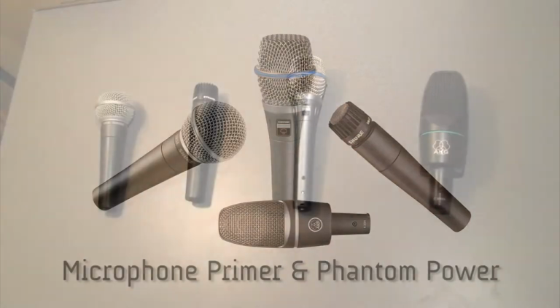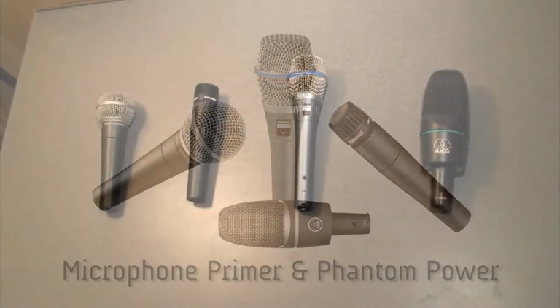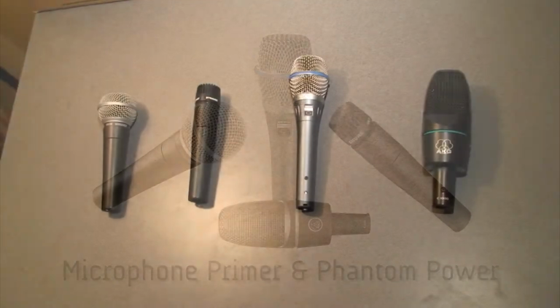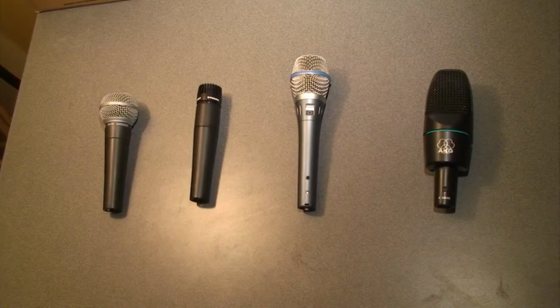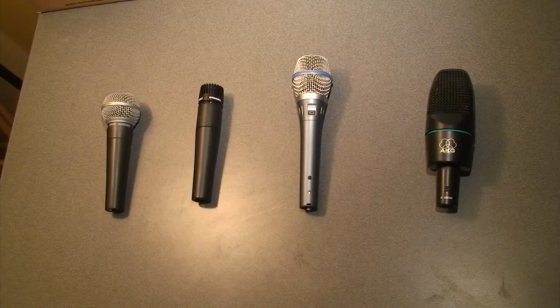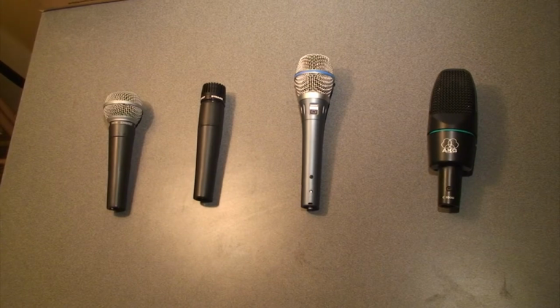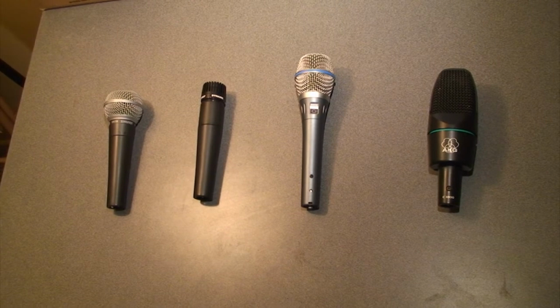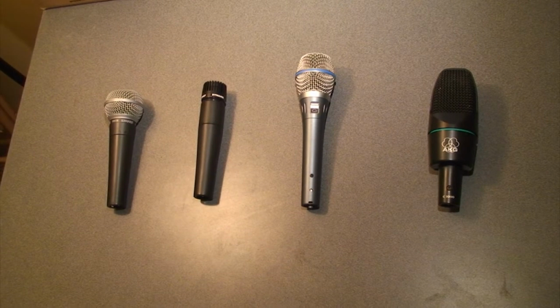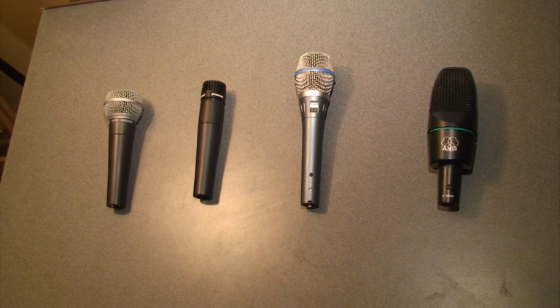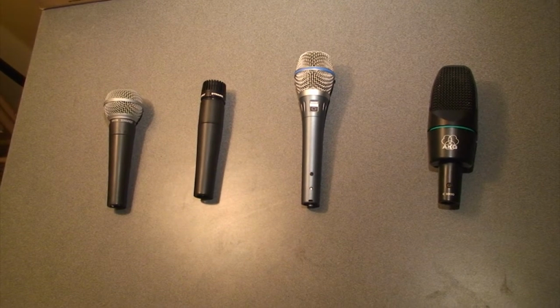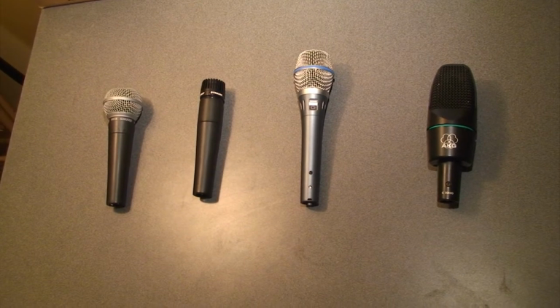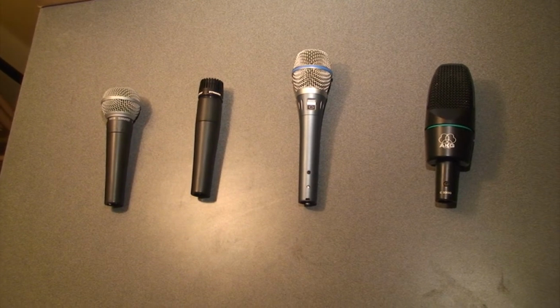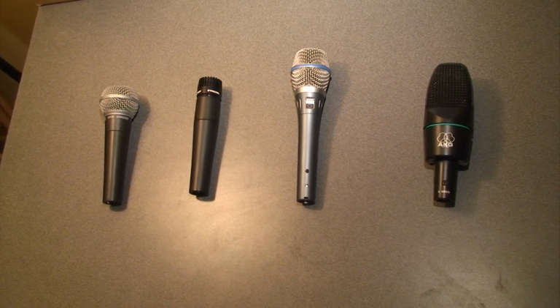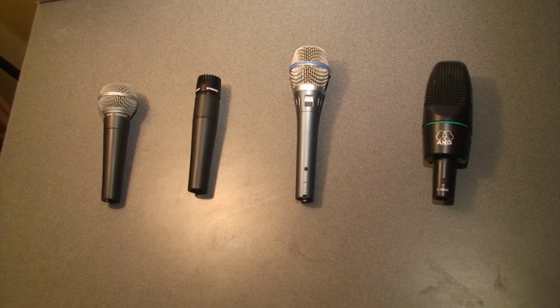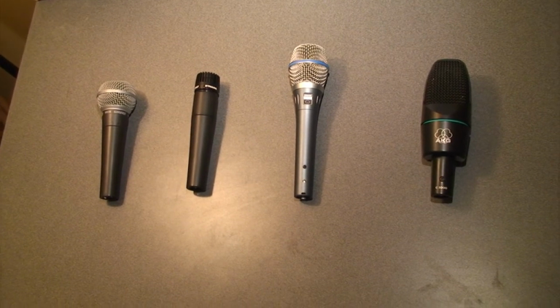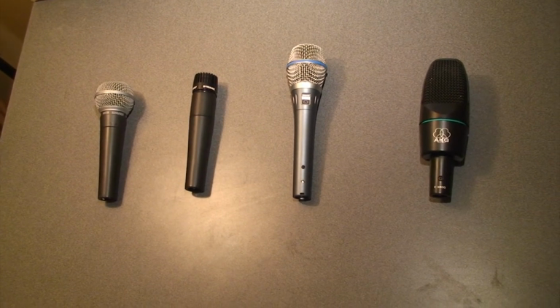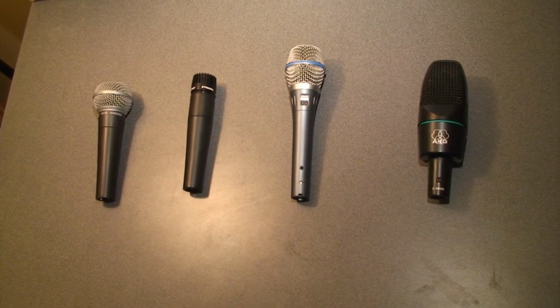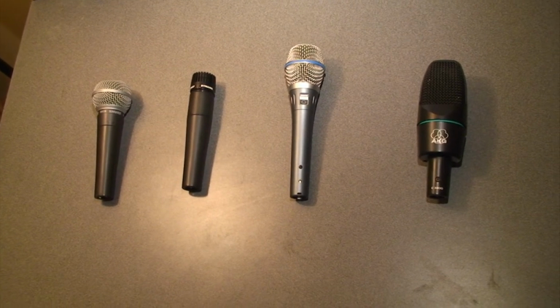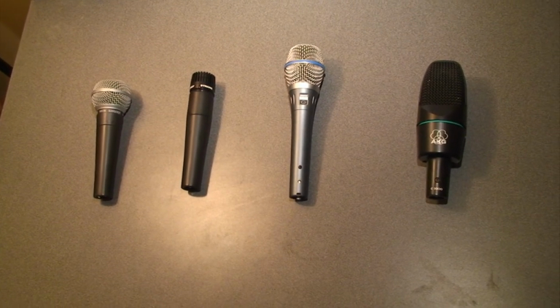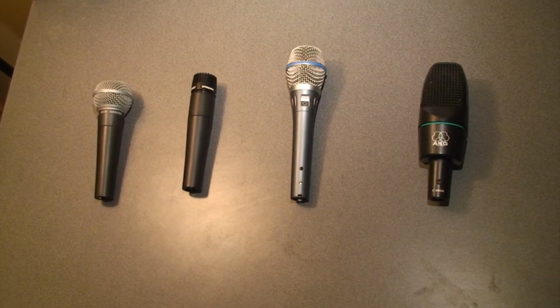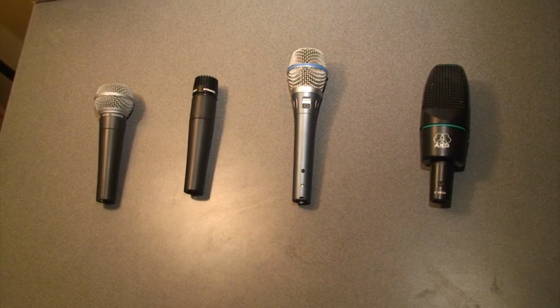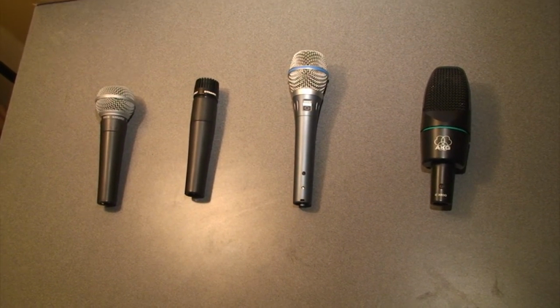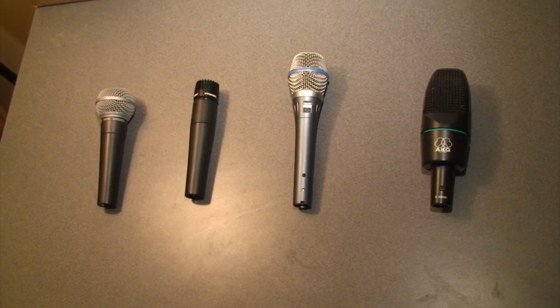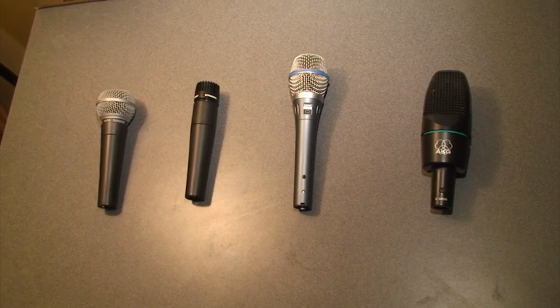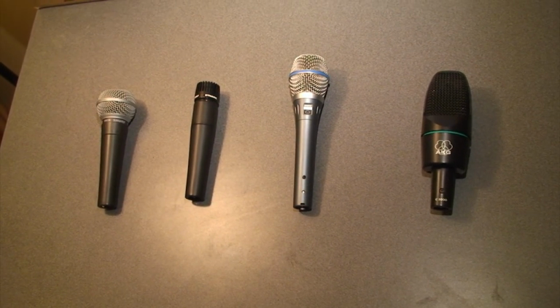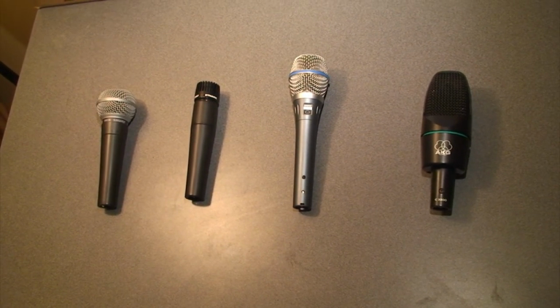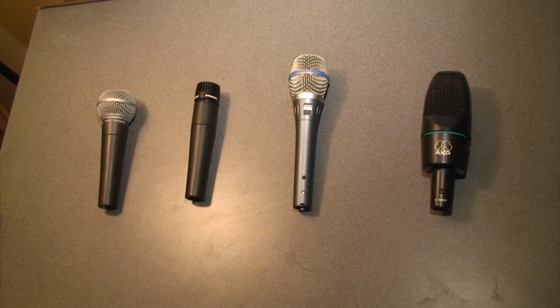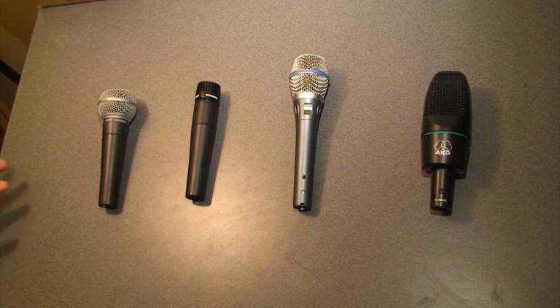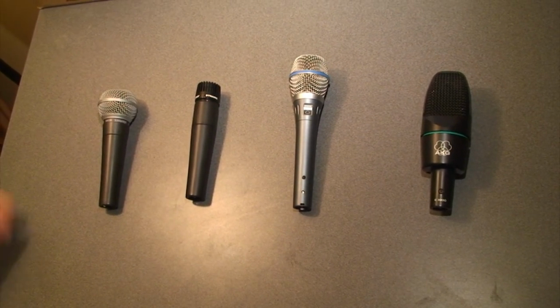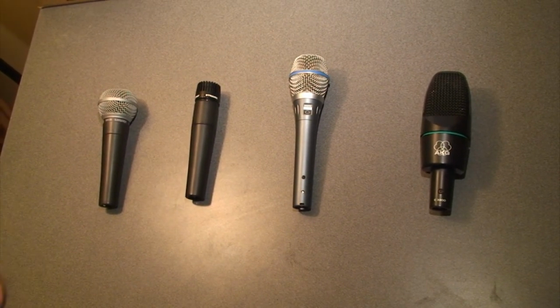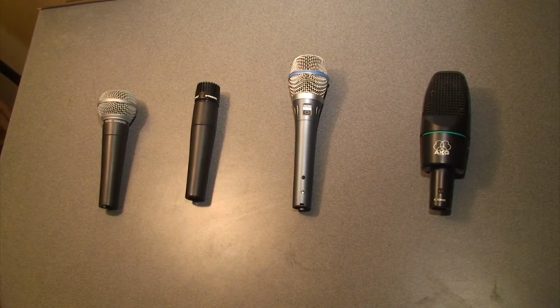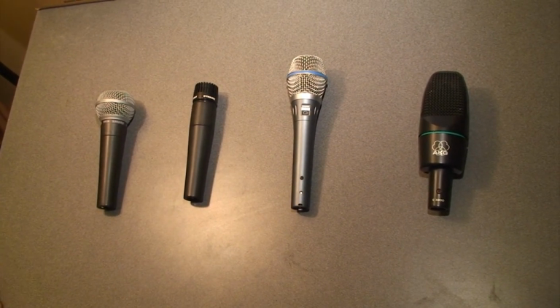At Stuart Heights we use a plethora of different microphones. I'm going to go over some of the different ones we use.